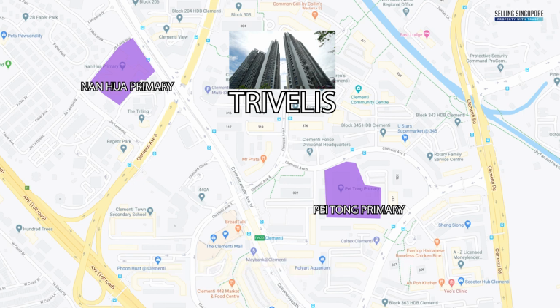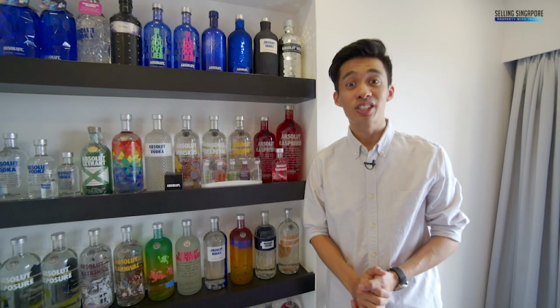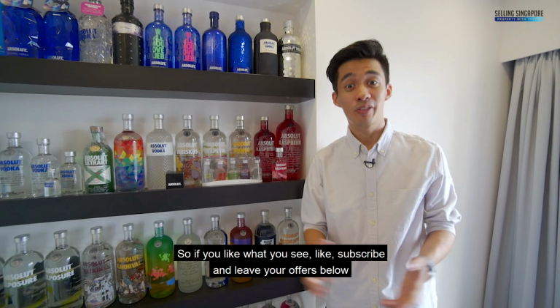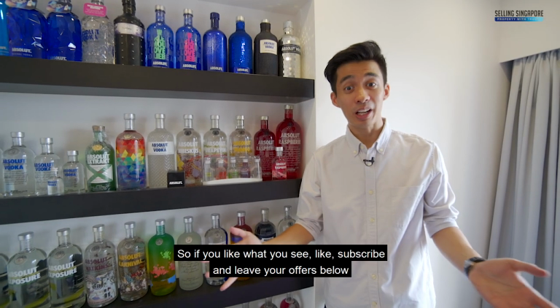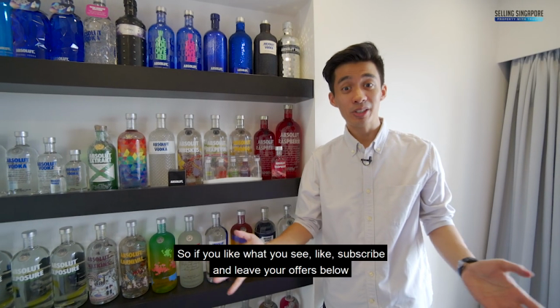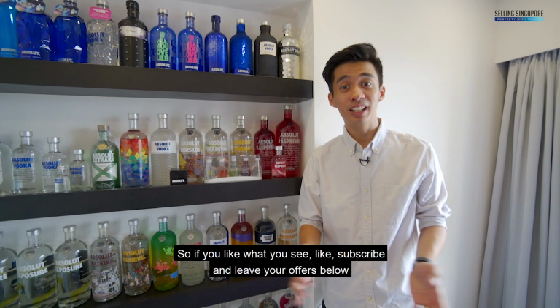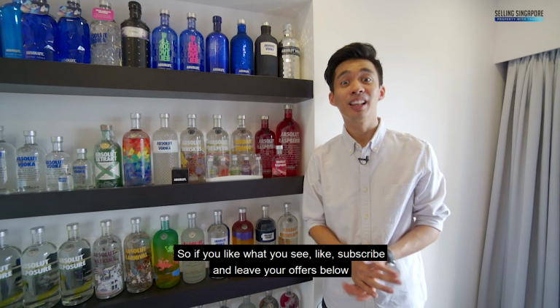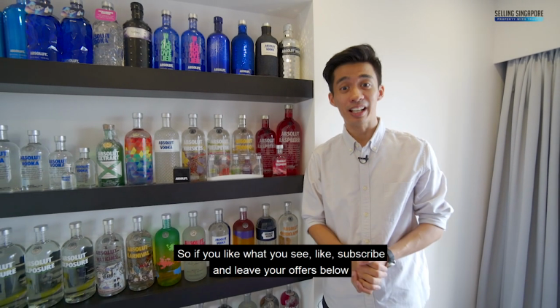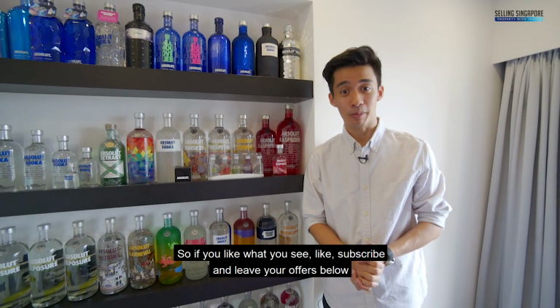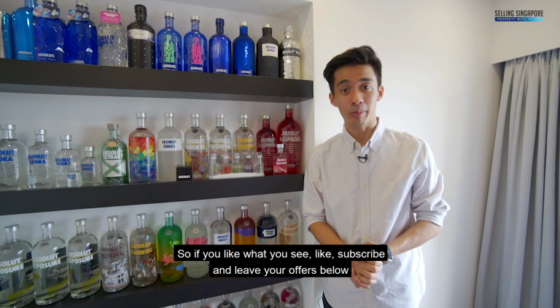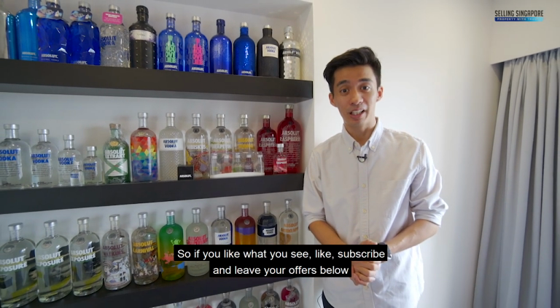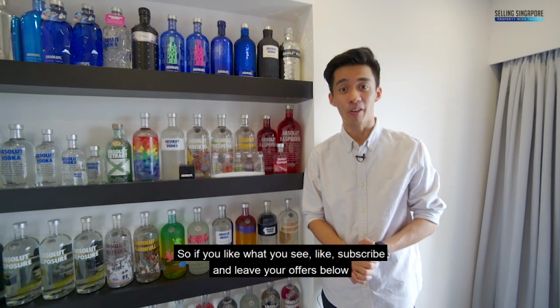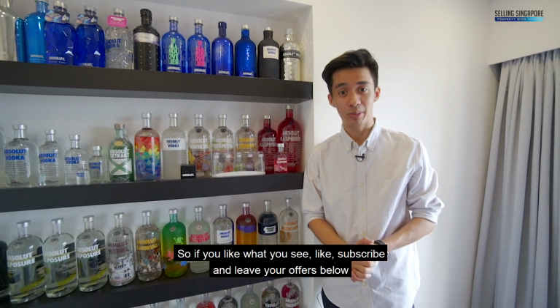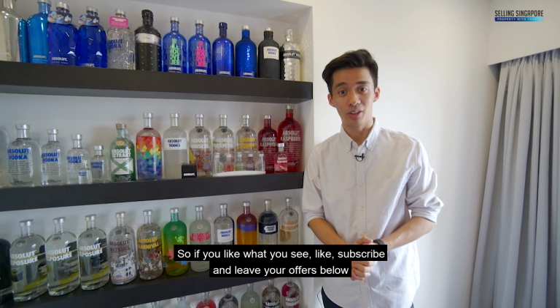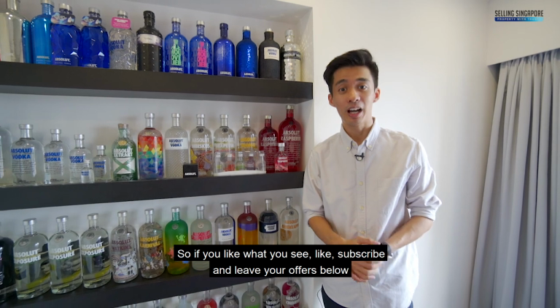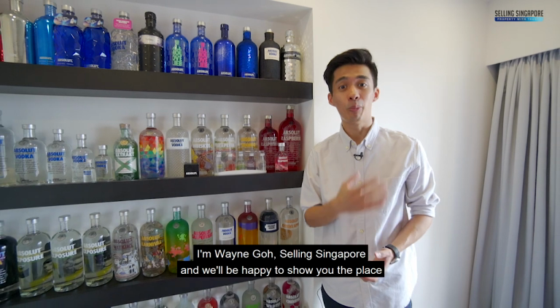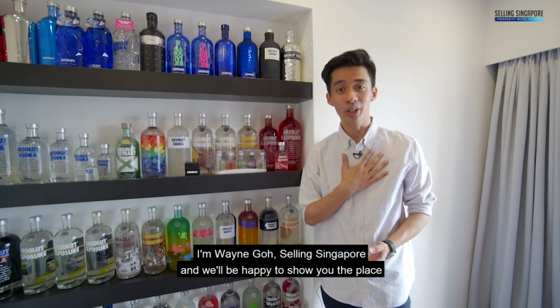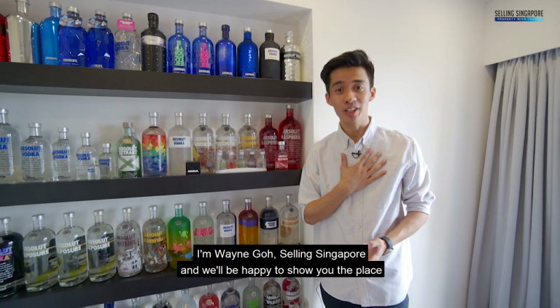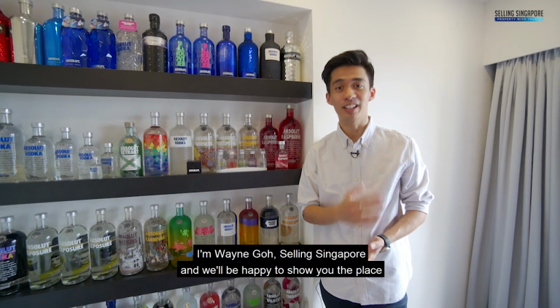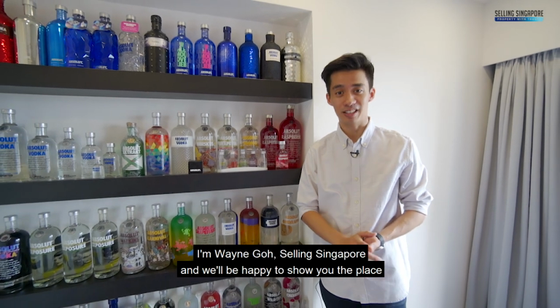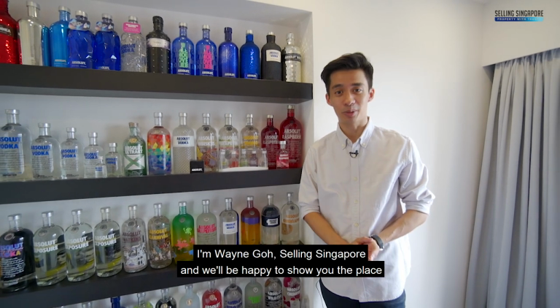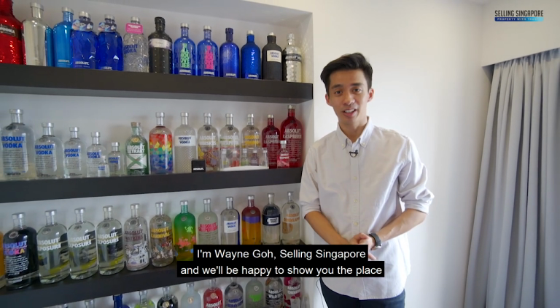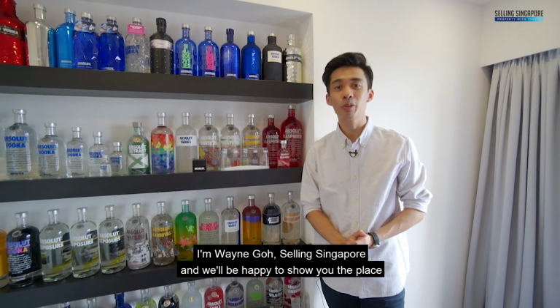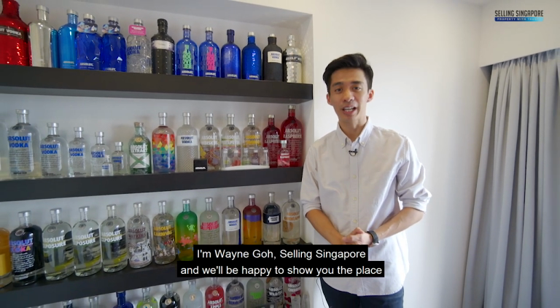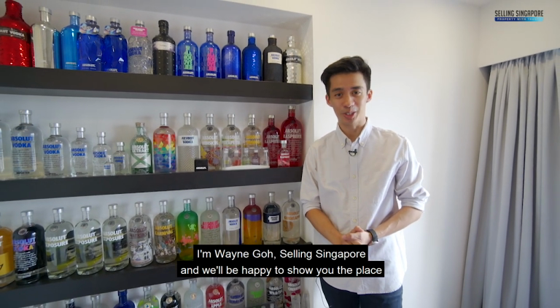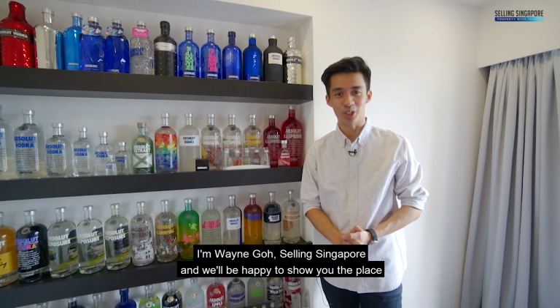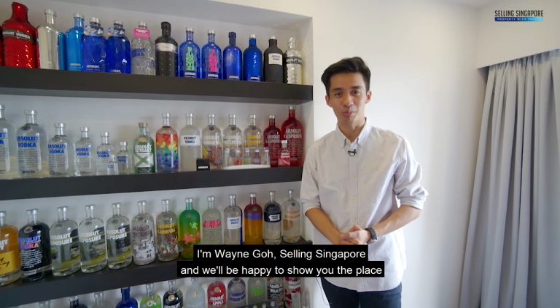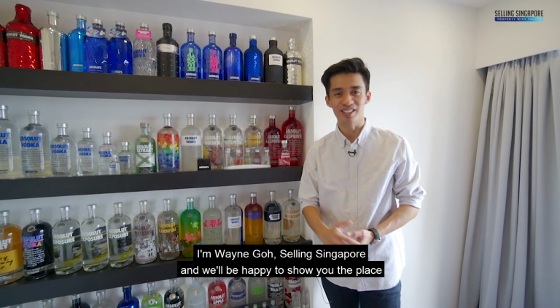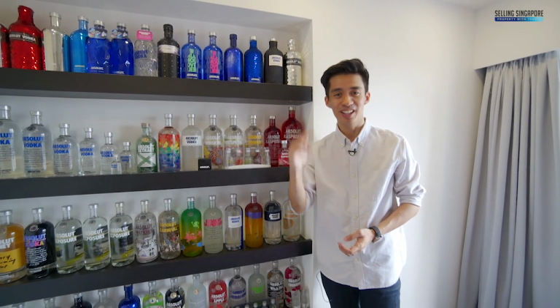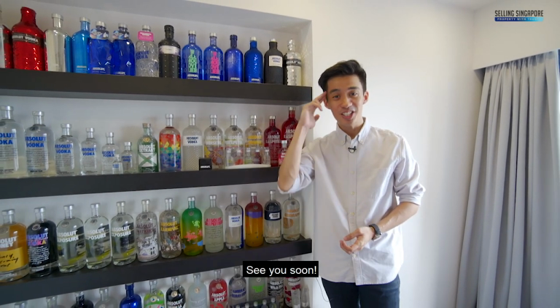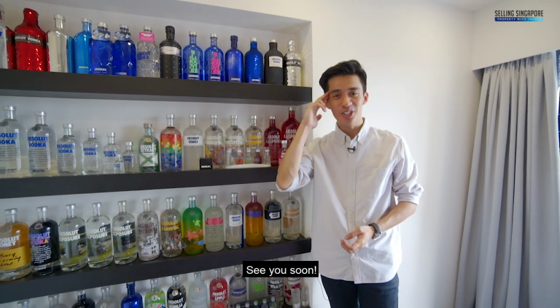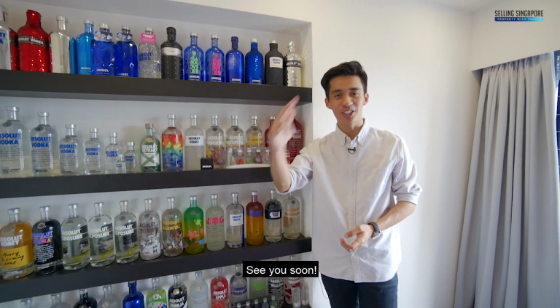So if you like what you see, like, subscribe and leave your offers below. I'm Wayne Gold, Selling Singapore, and we'll be happy to show you the place. See you soon!